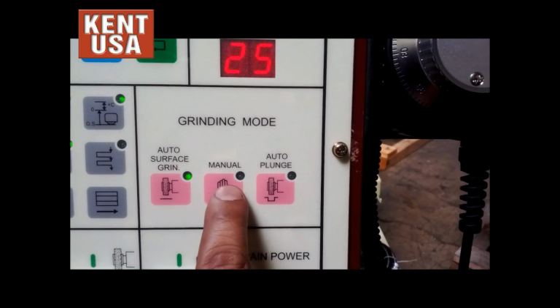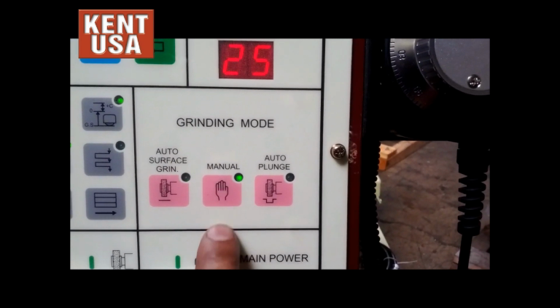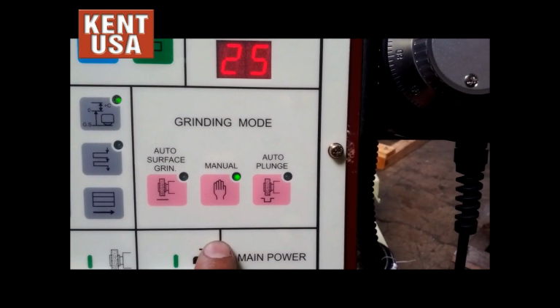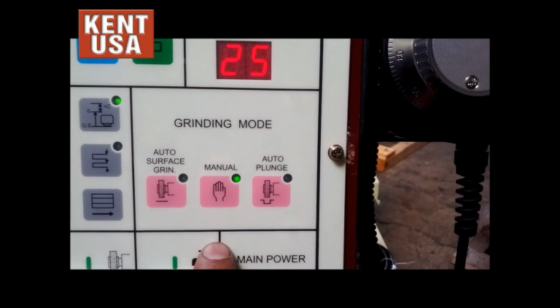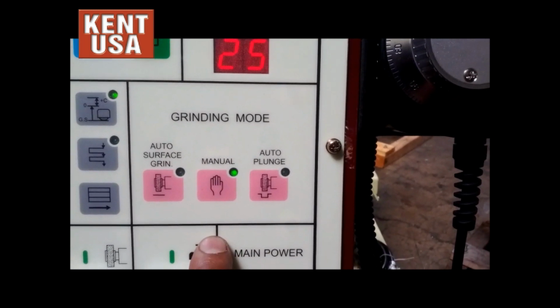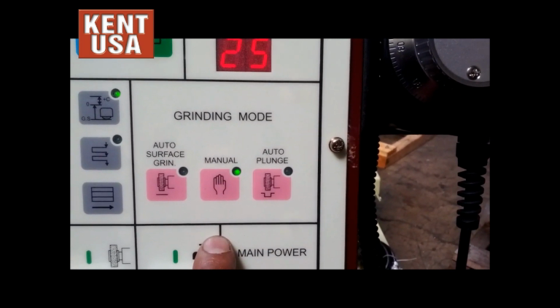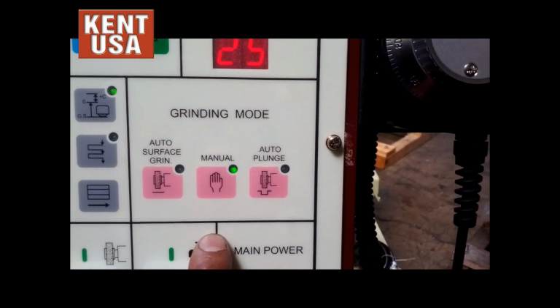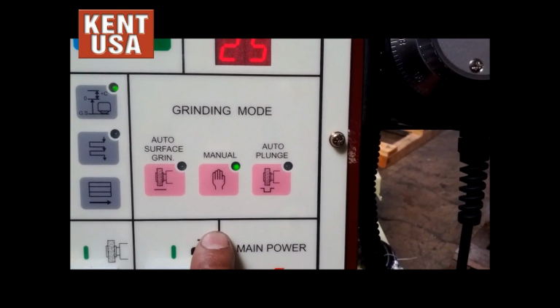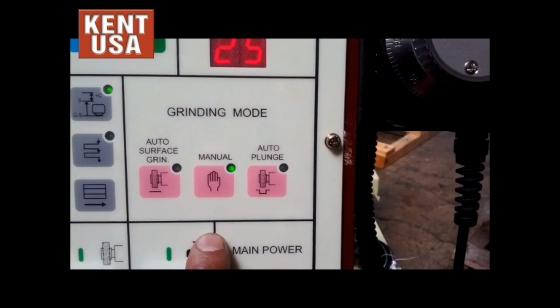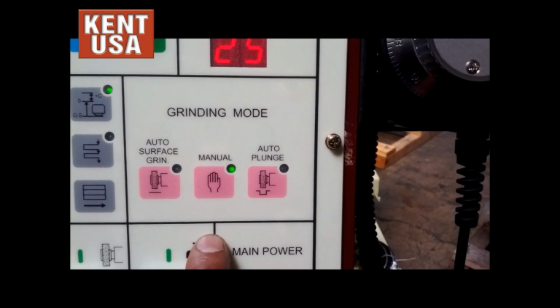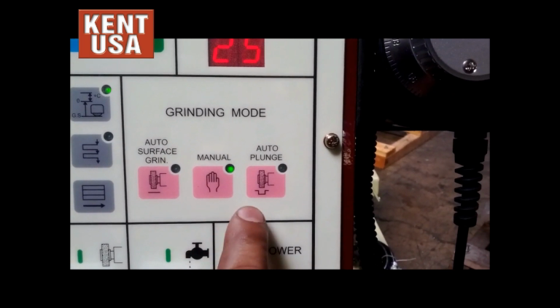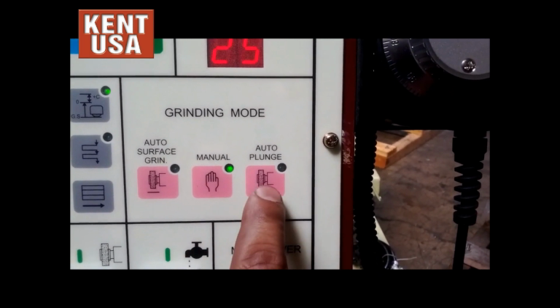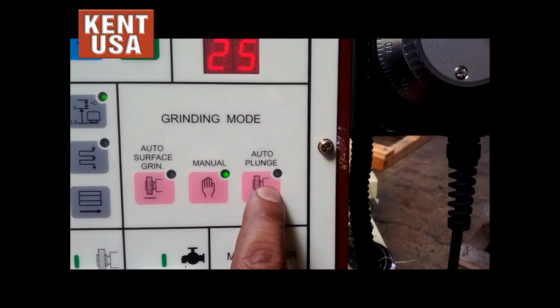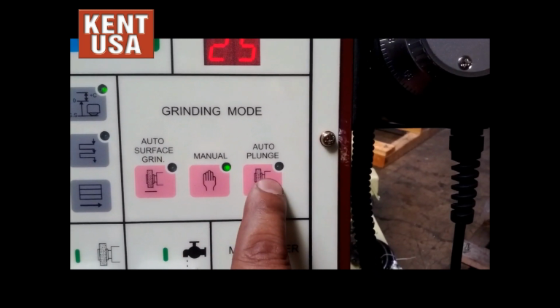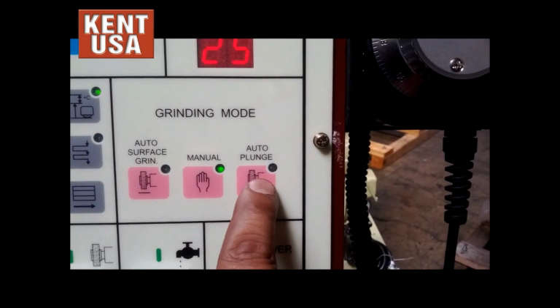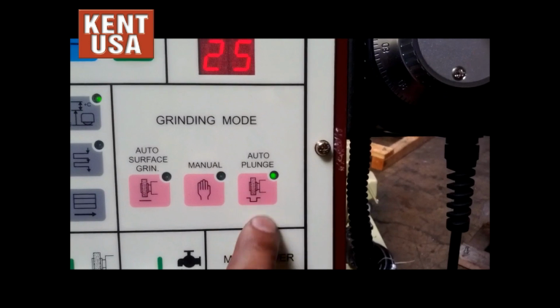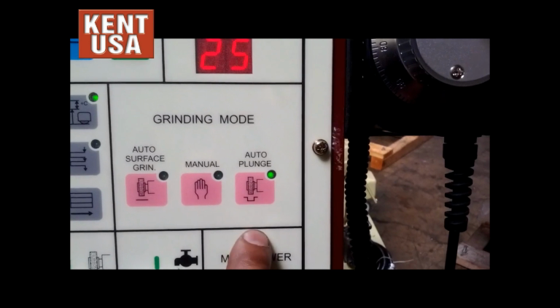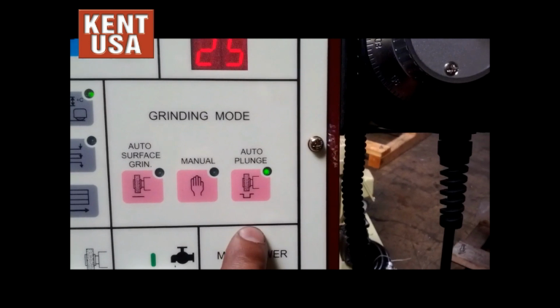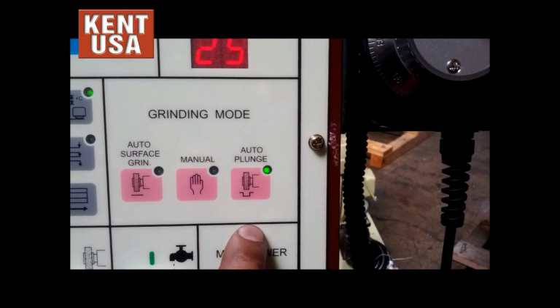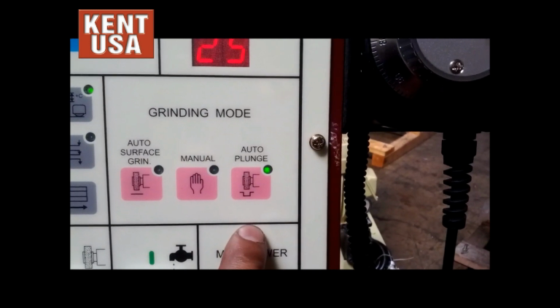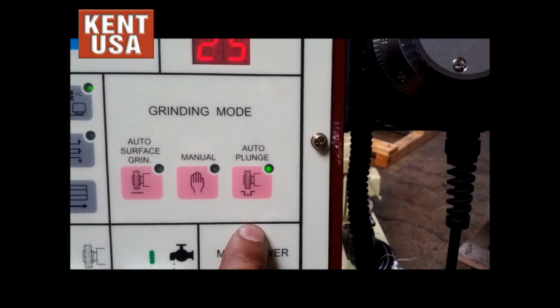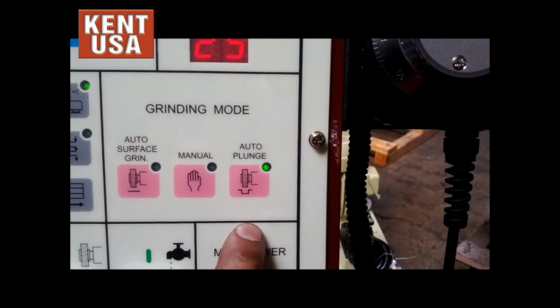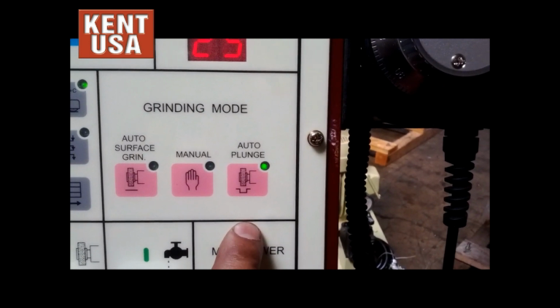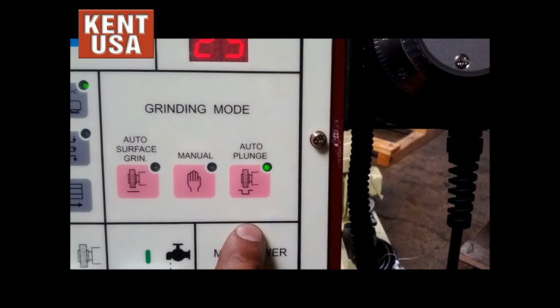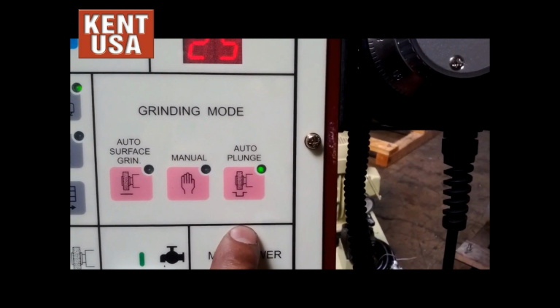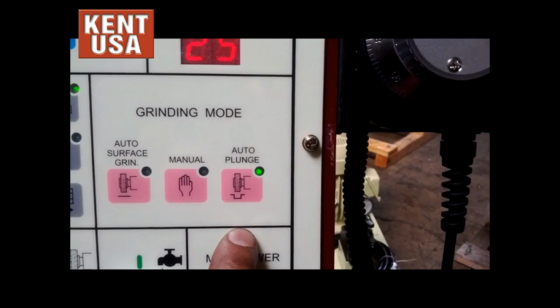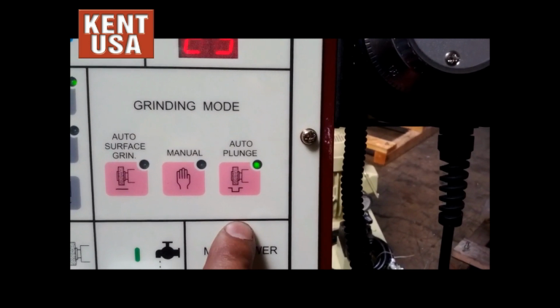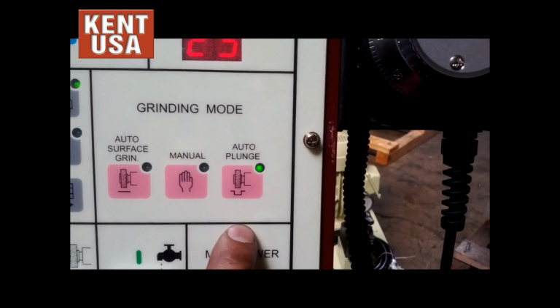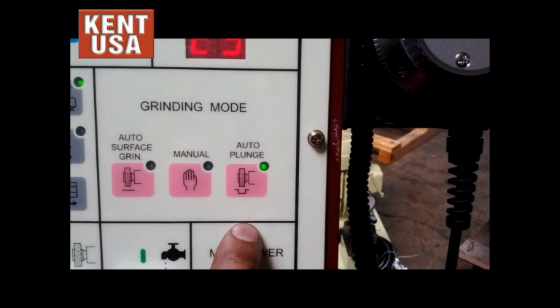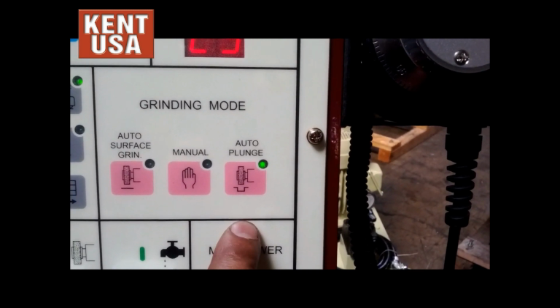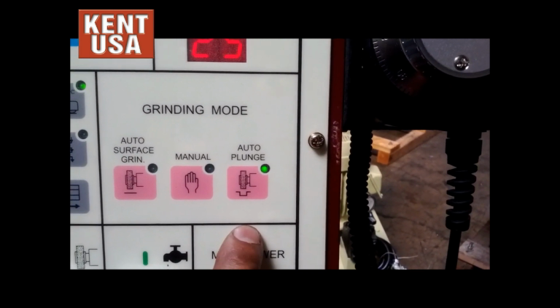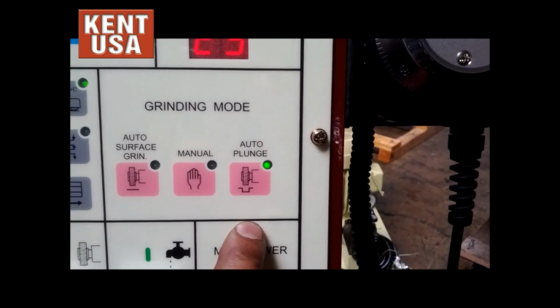Manual is a completely manual mode to grind. Auto-plunge has no cross-feed — there is only table and down-feed movement.